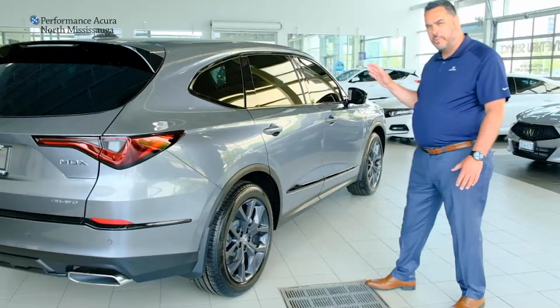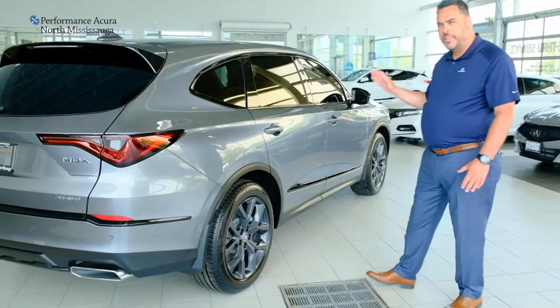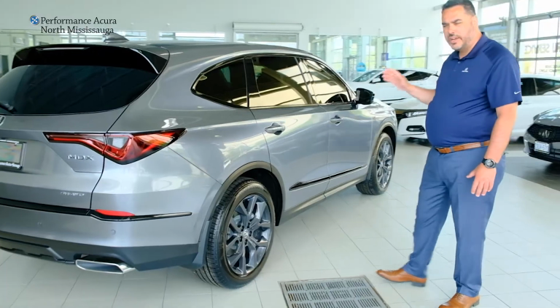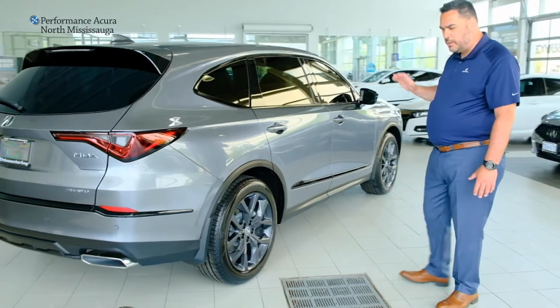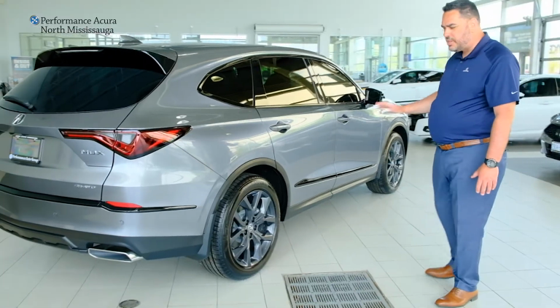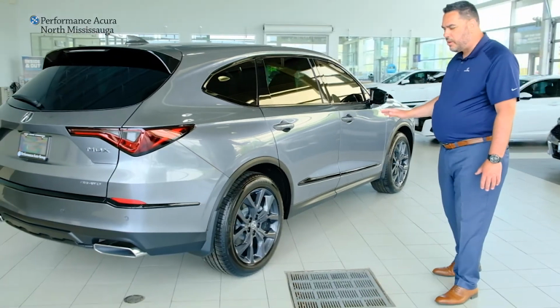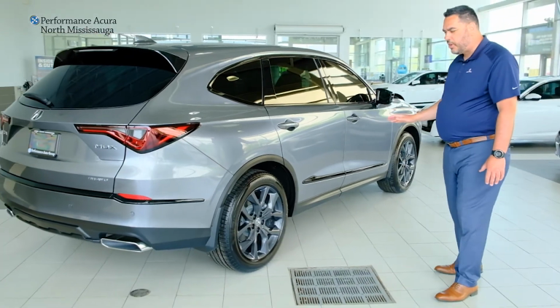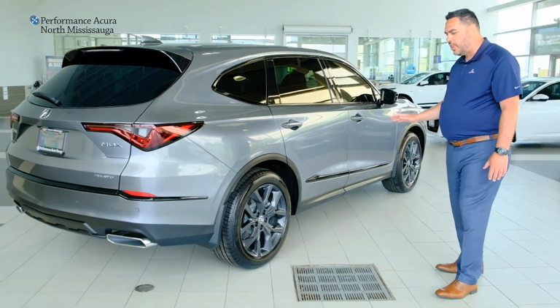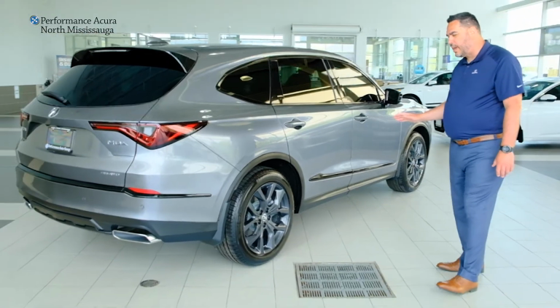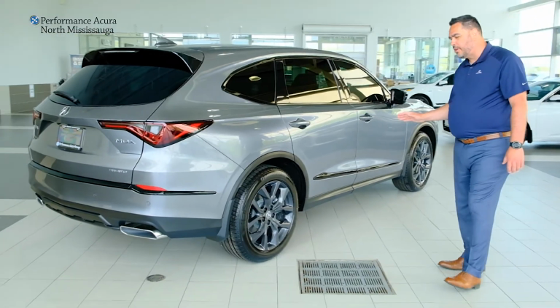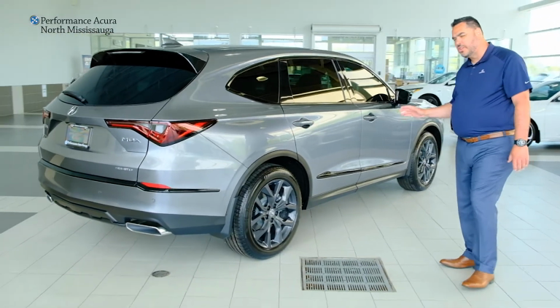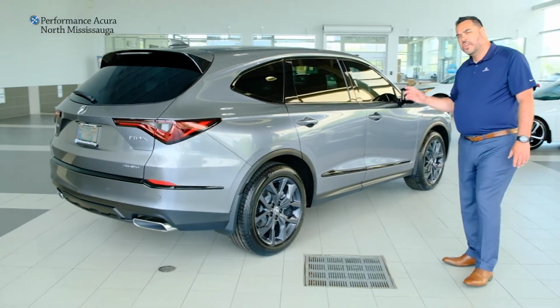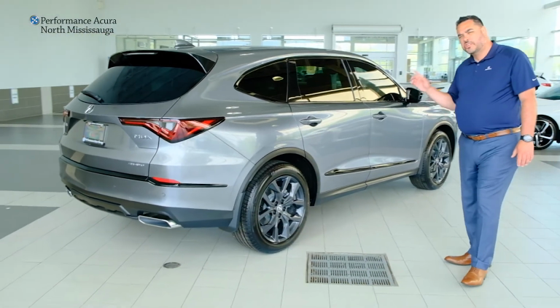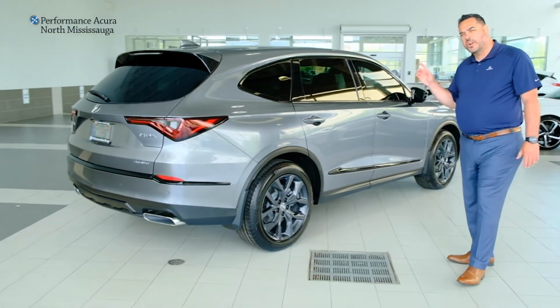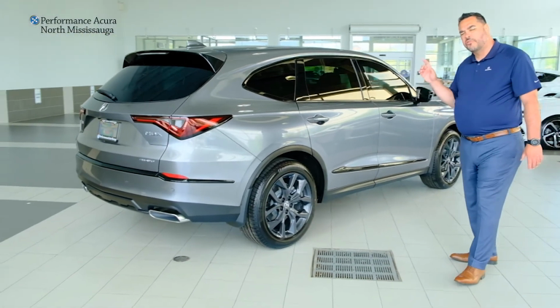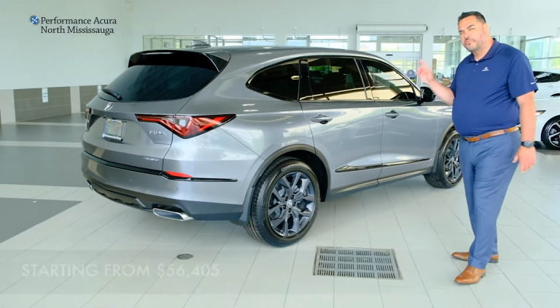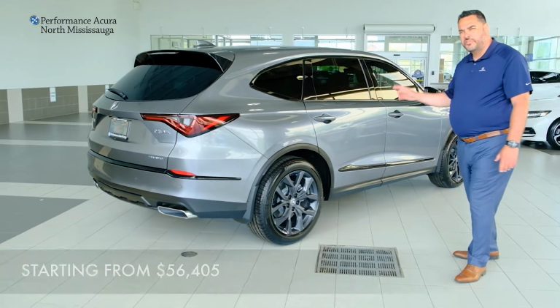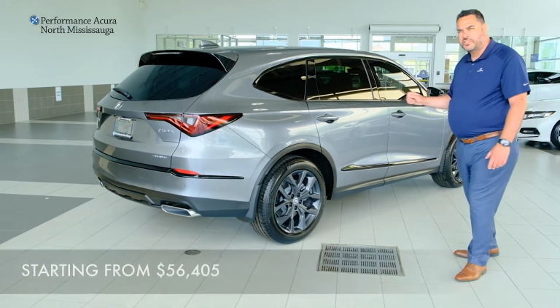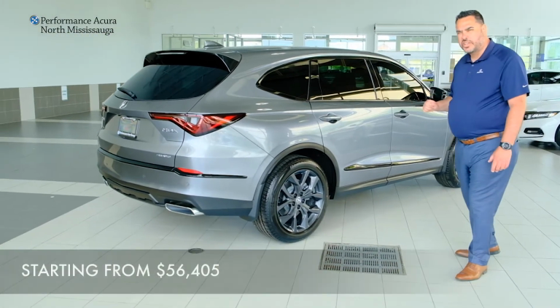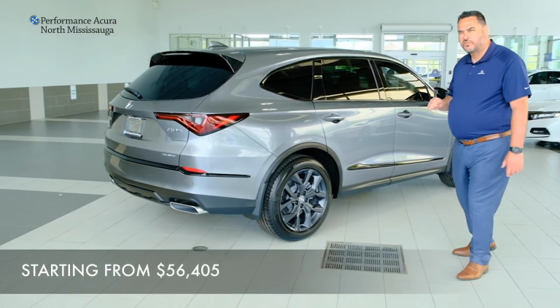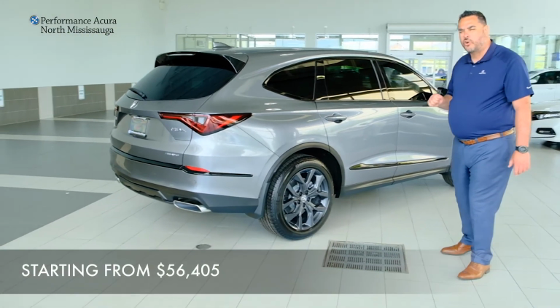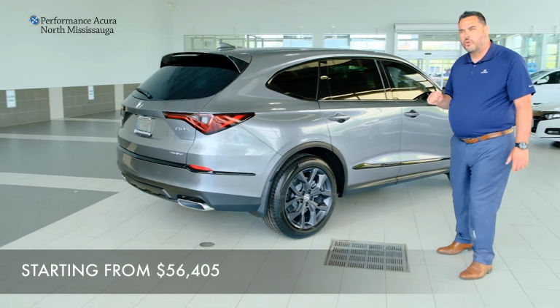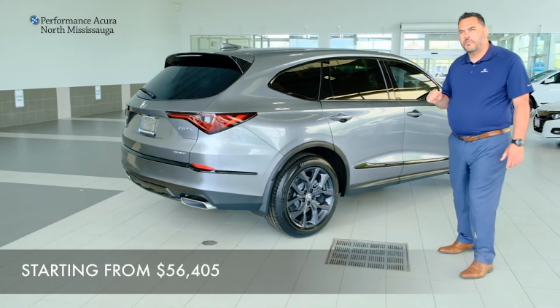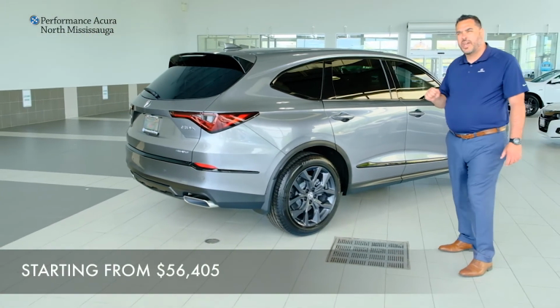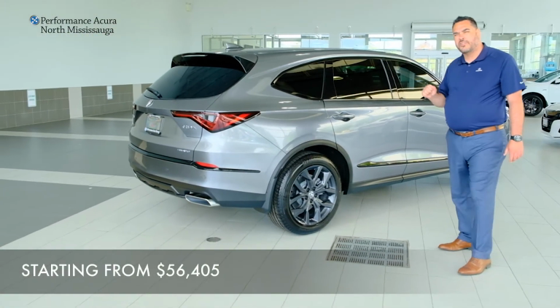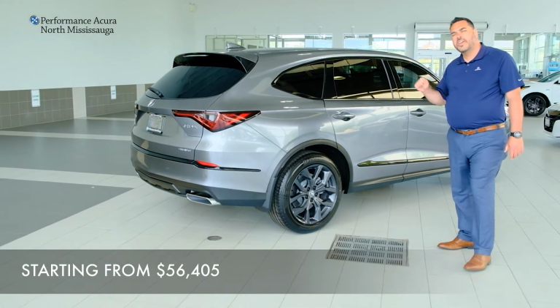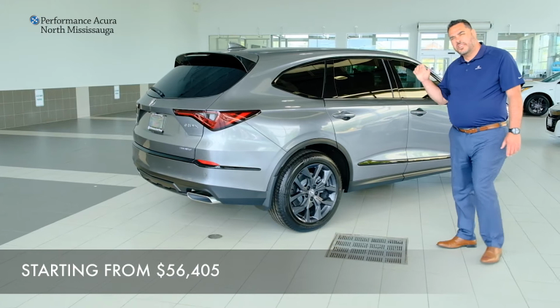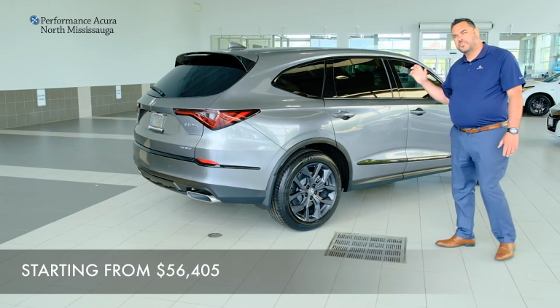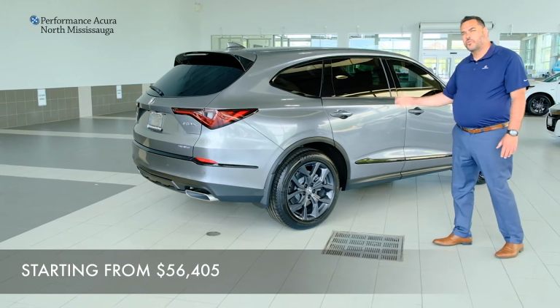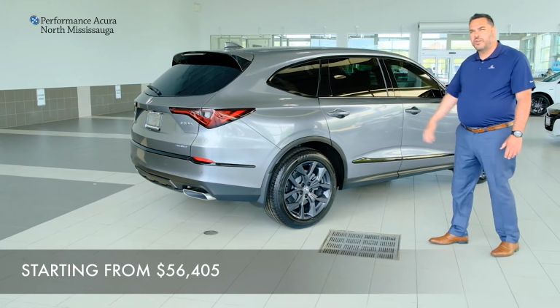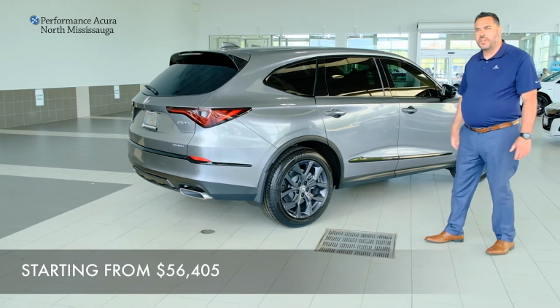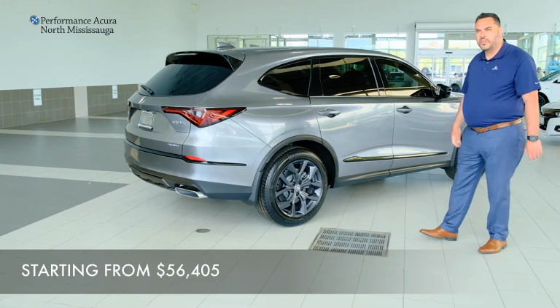You buy it, it comes standard with all Acuras. Starting from $56,405, this is a great value.